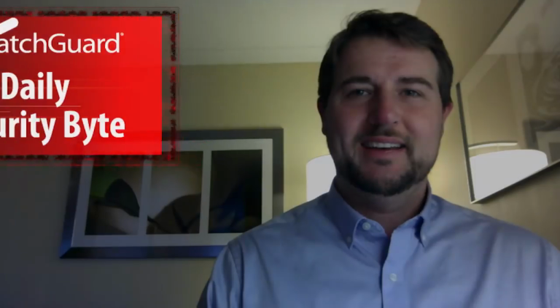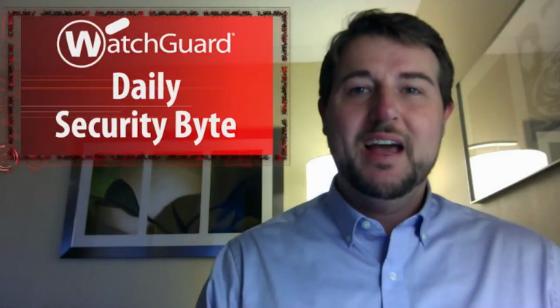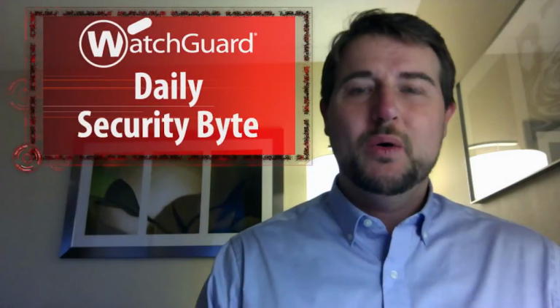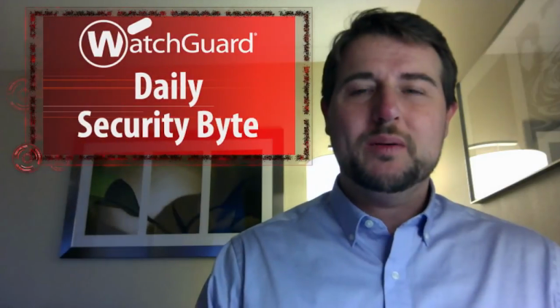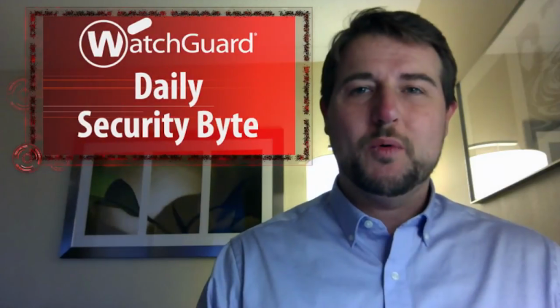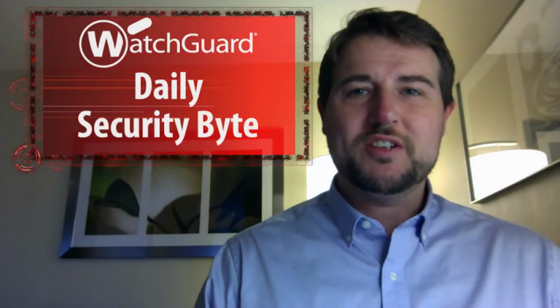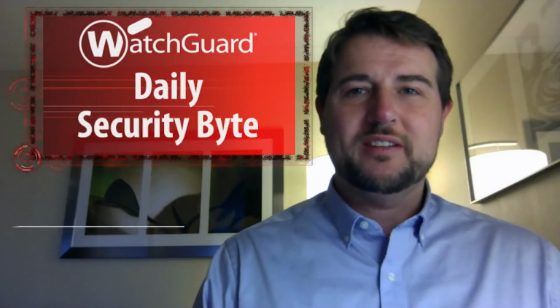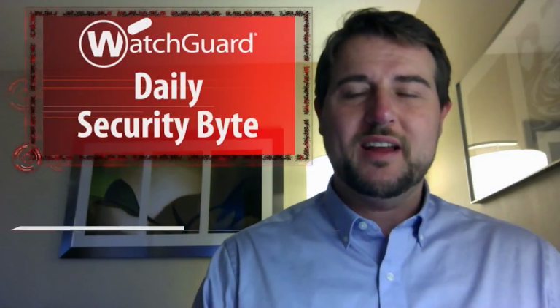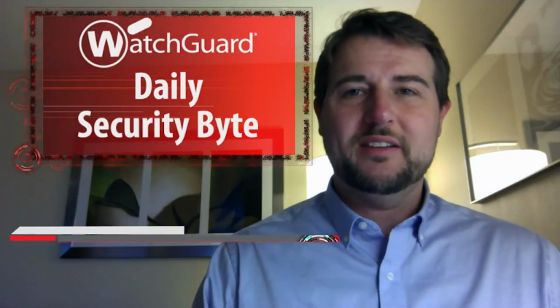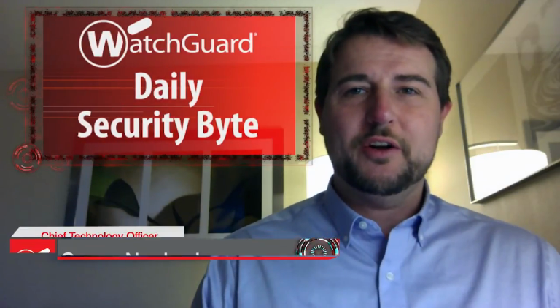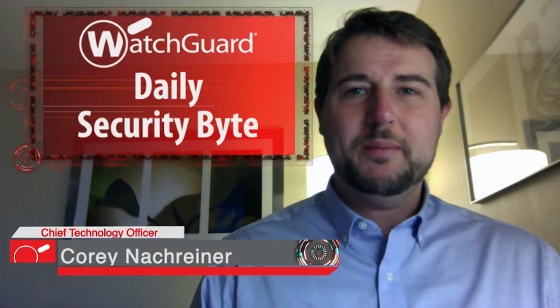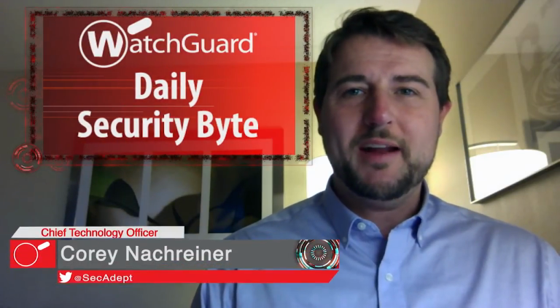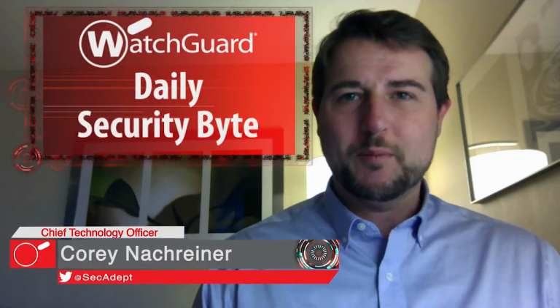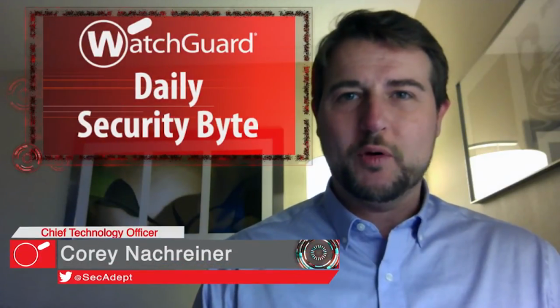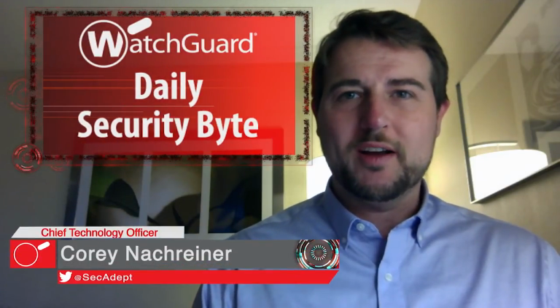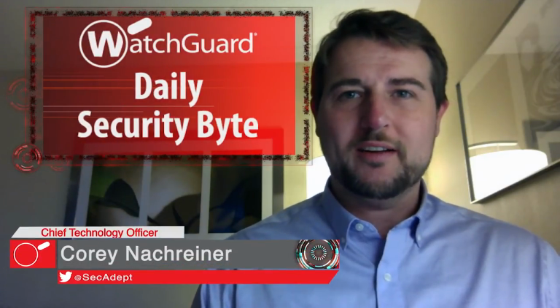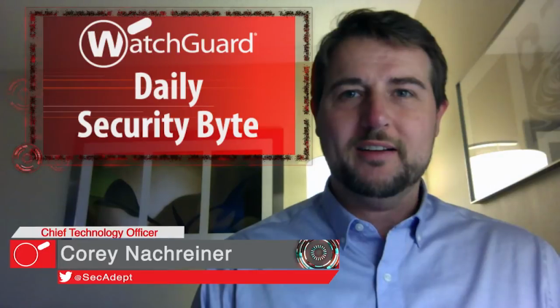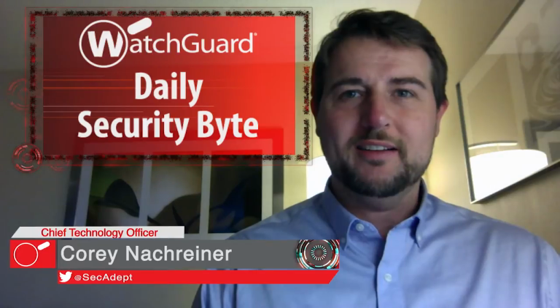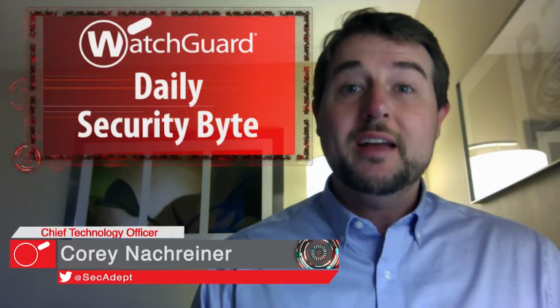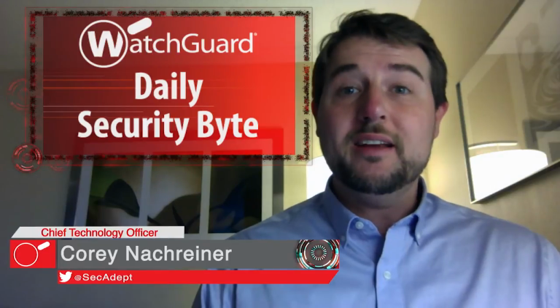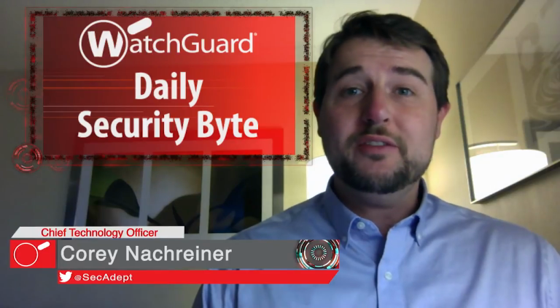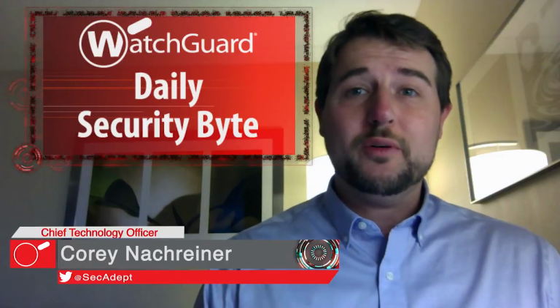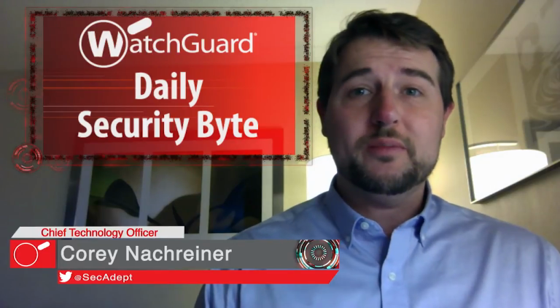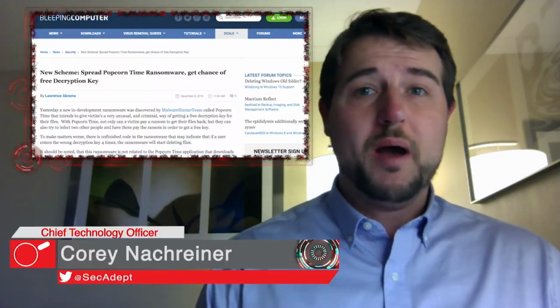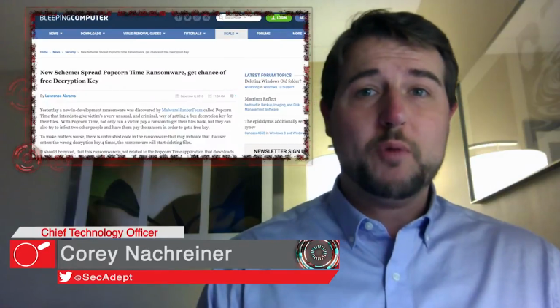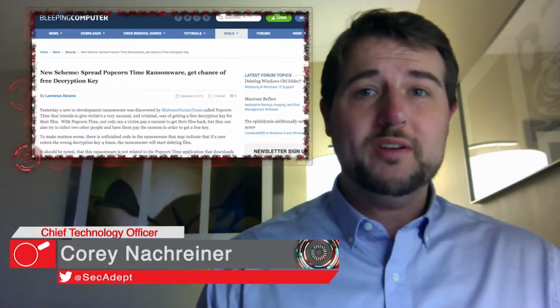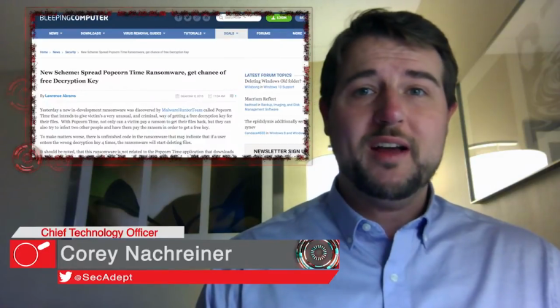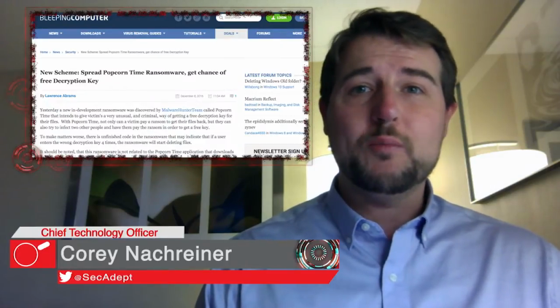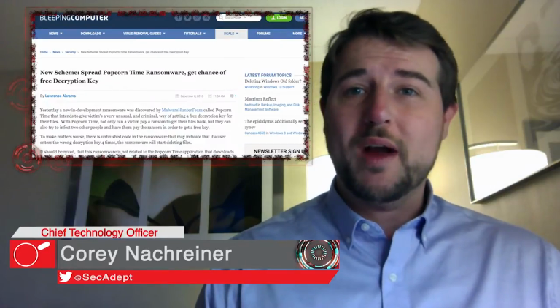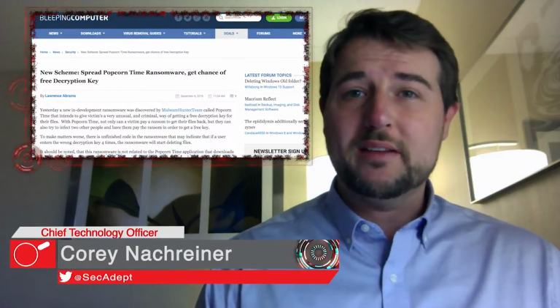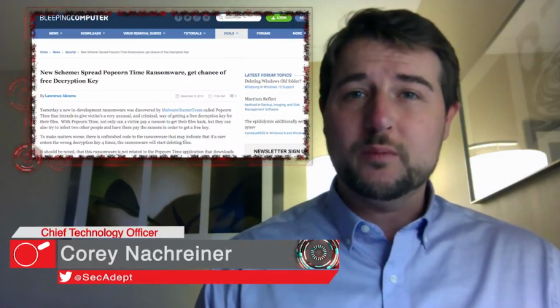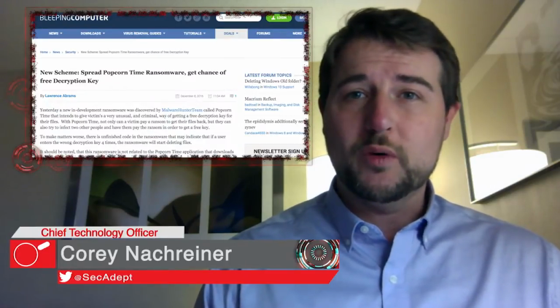Welcome to WatchGuard's Daily Security Byte. I'm Cory Knottgeyner. Today's story is Popcorn Time Ransomware.